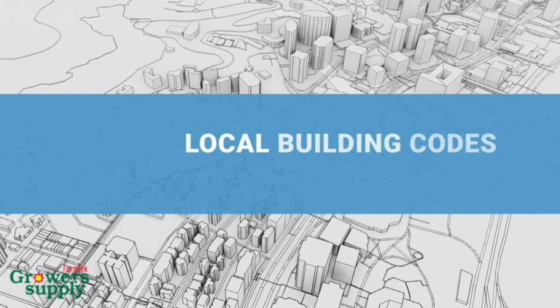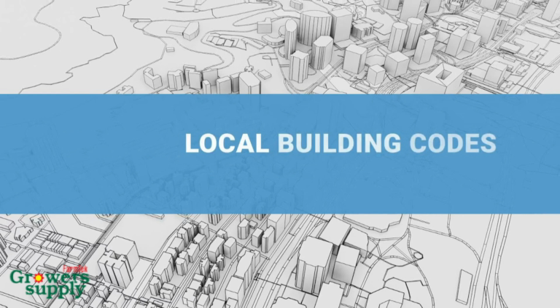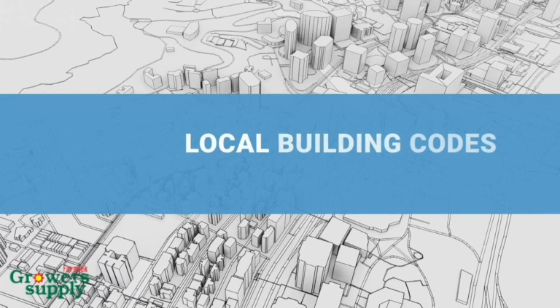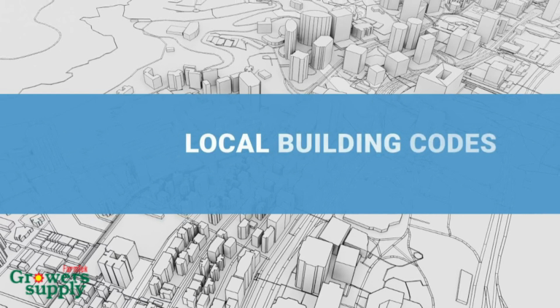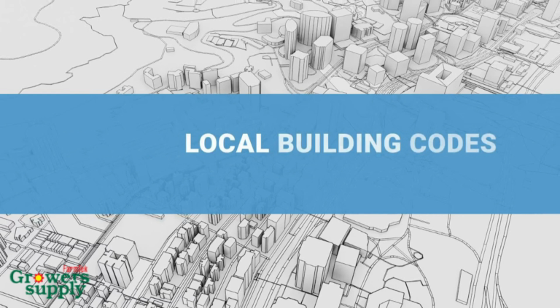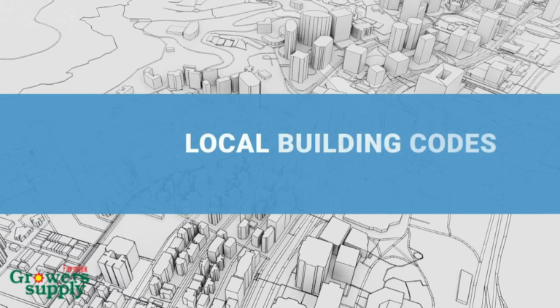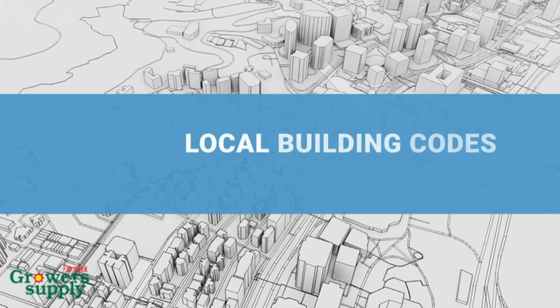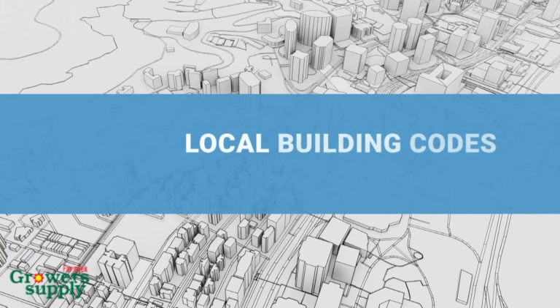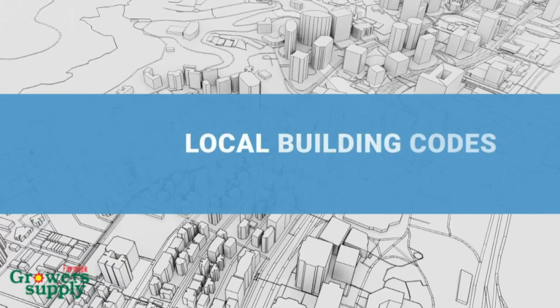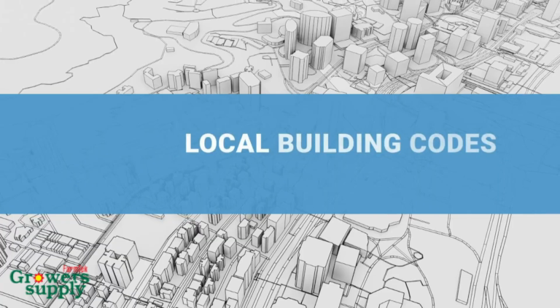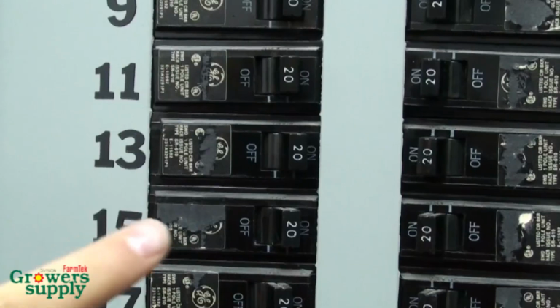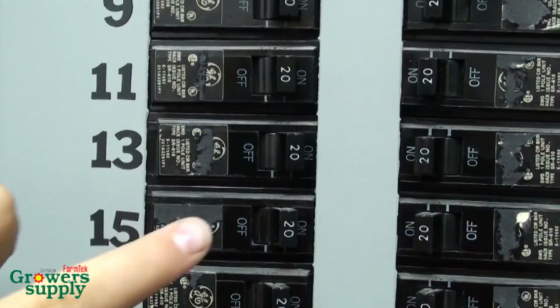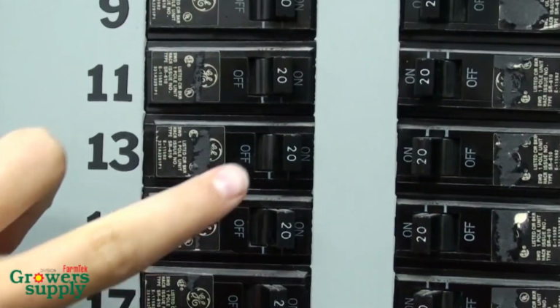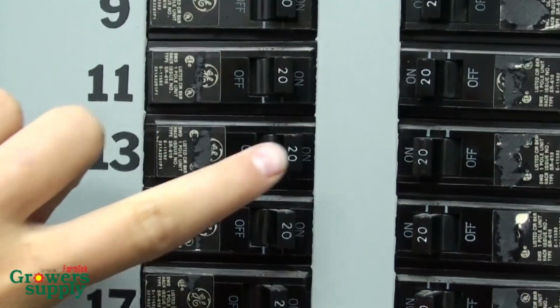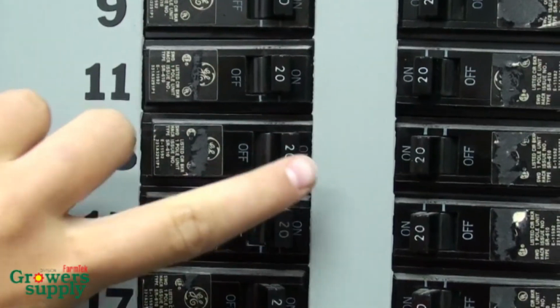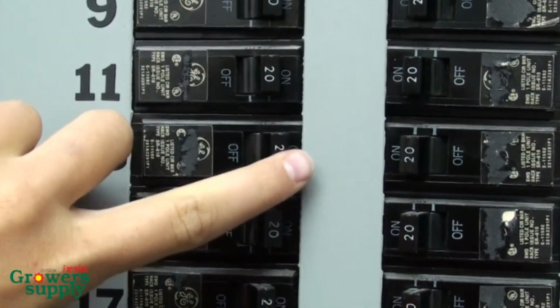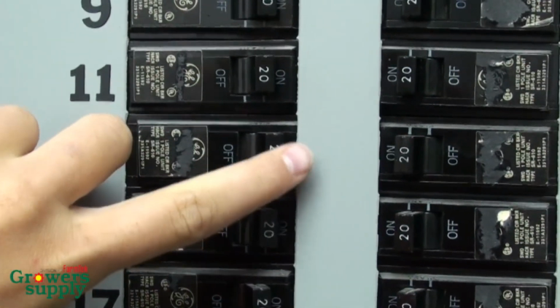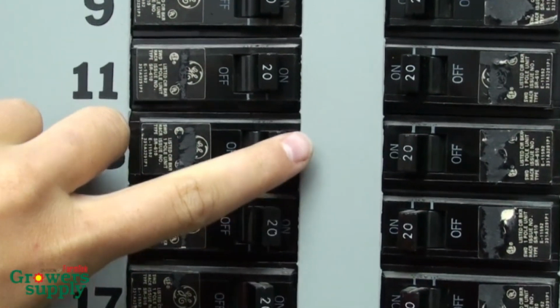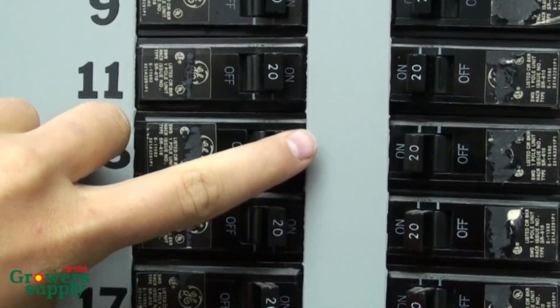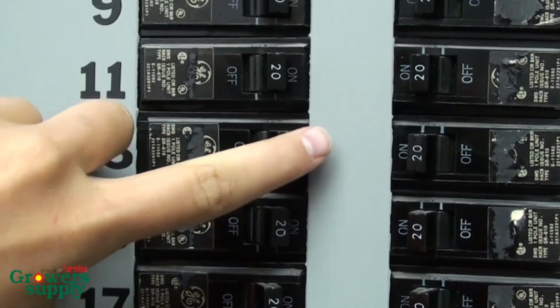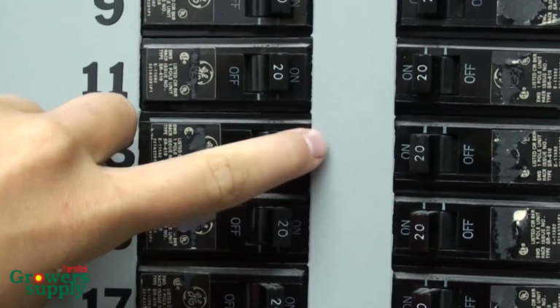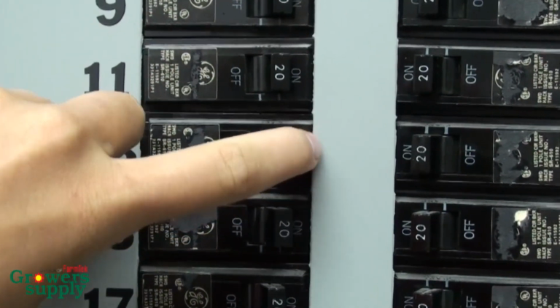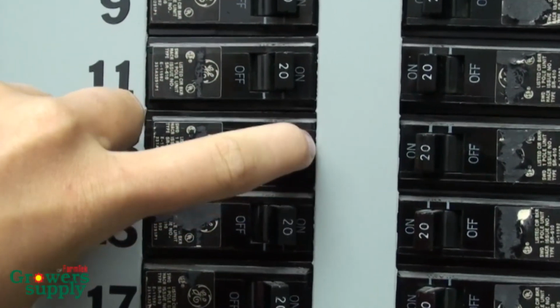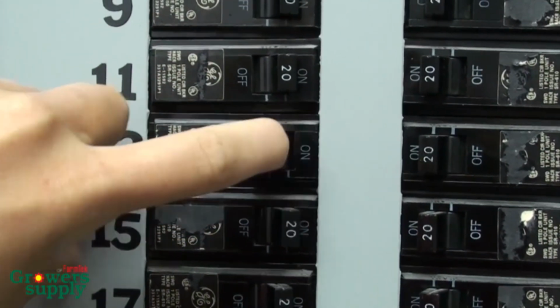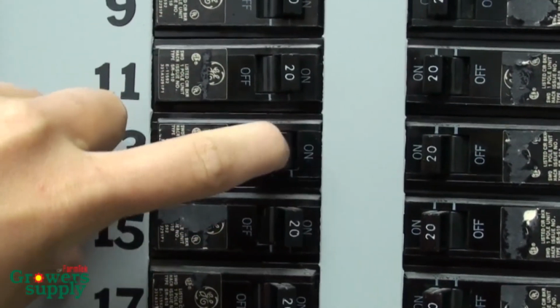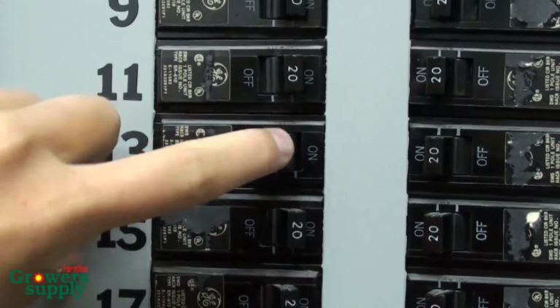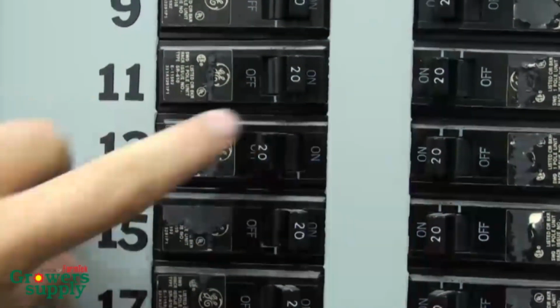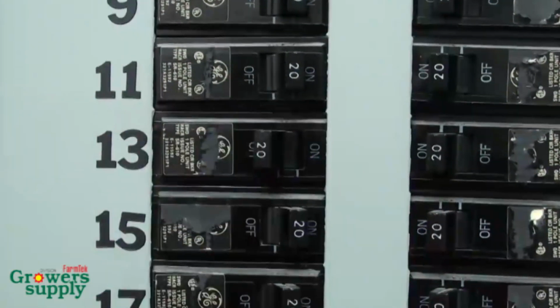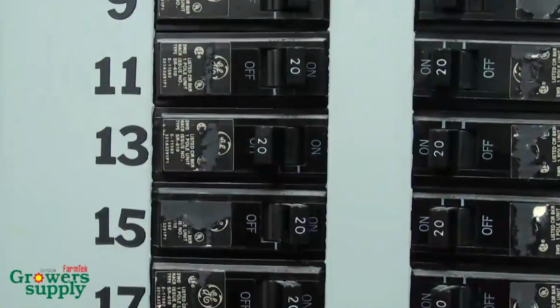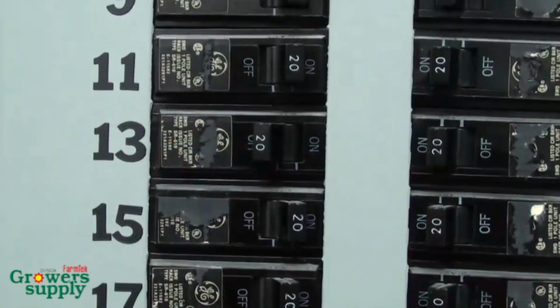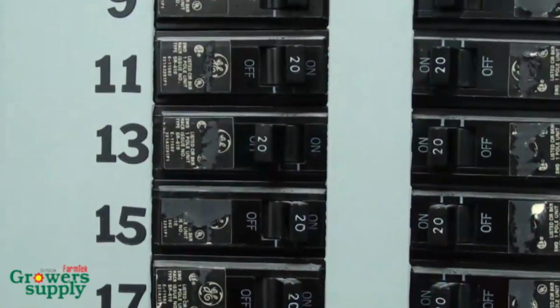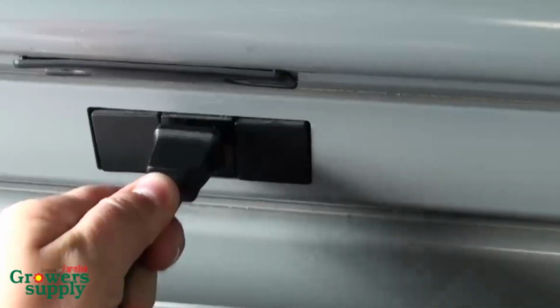Before you install or service your thermostat or any component controlled by the thermostat, disconnect all power.